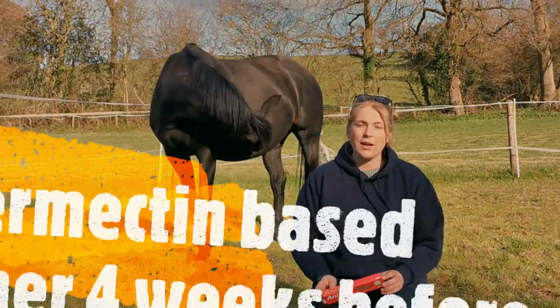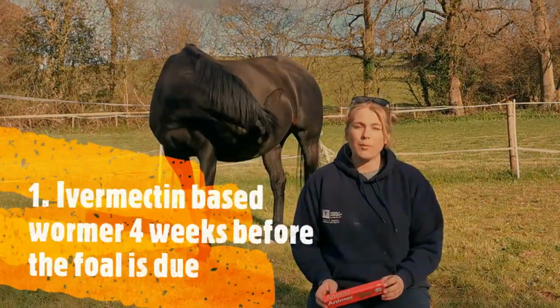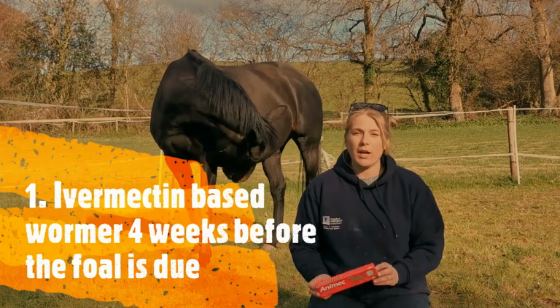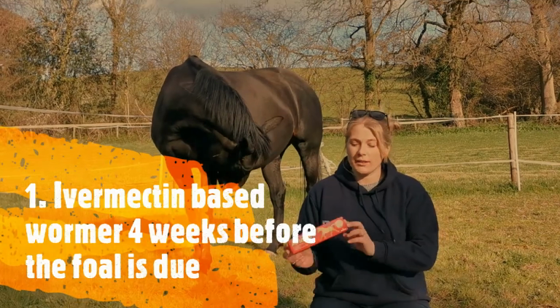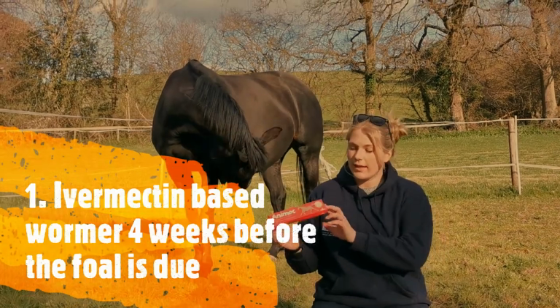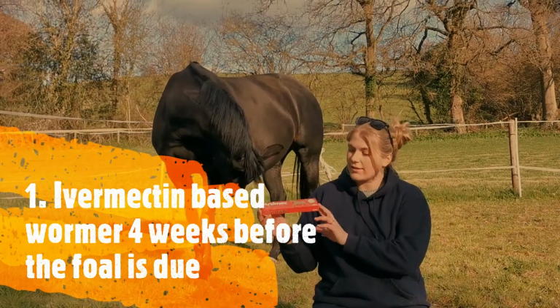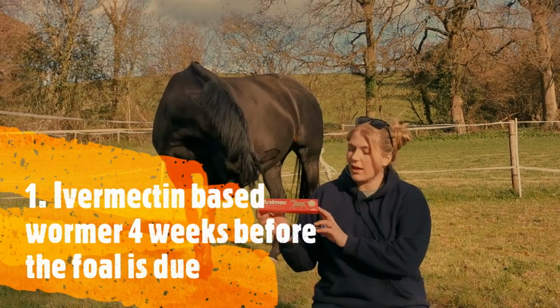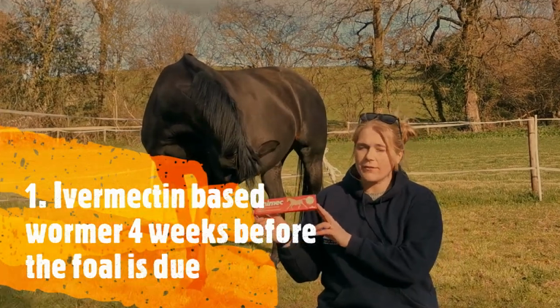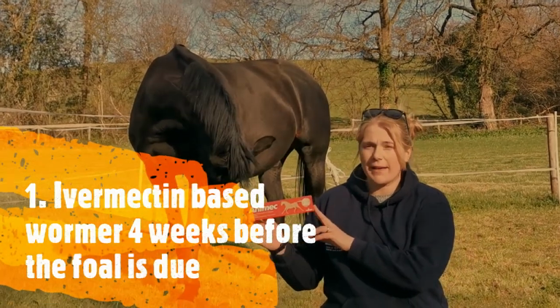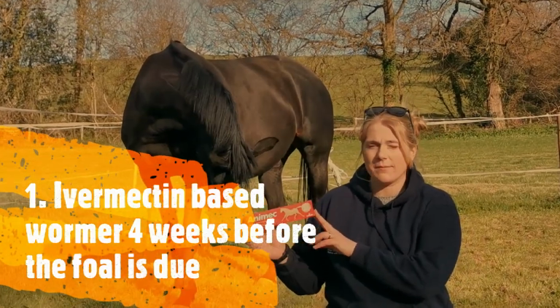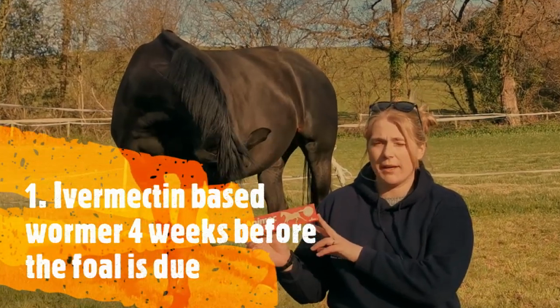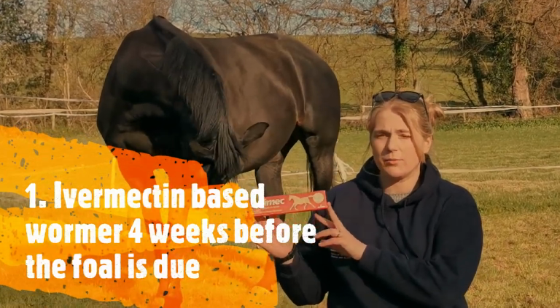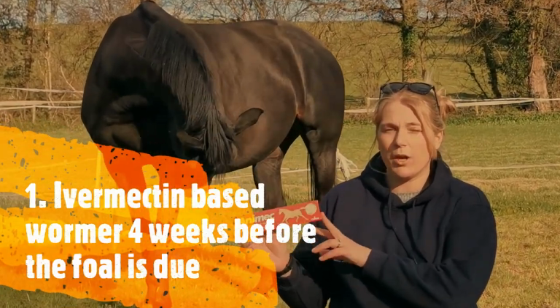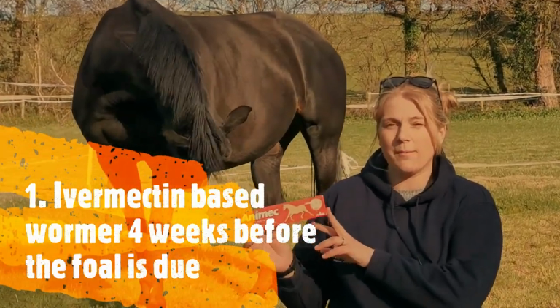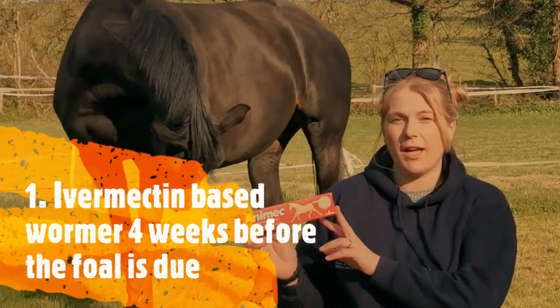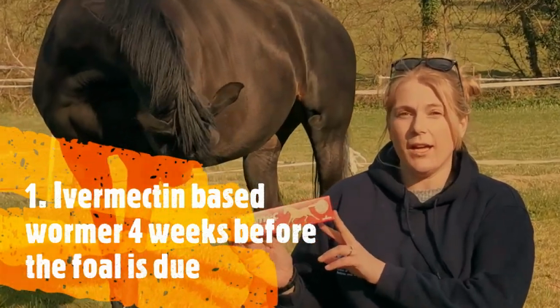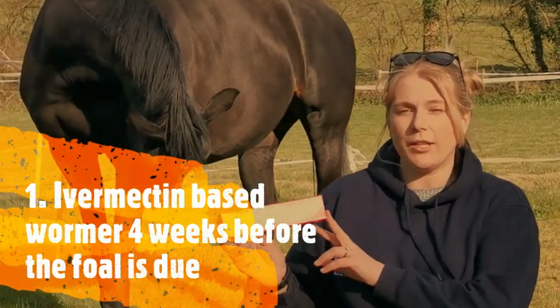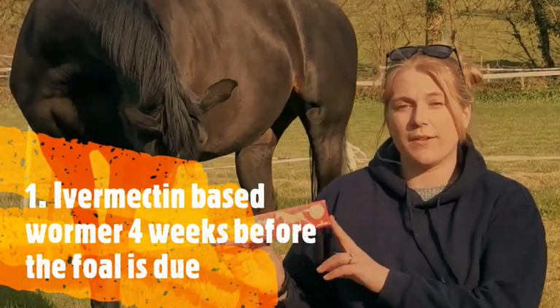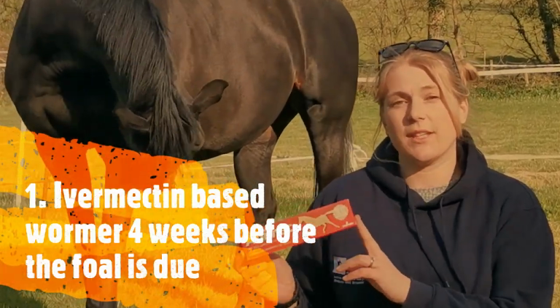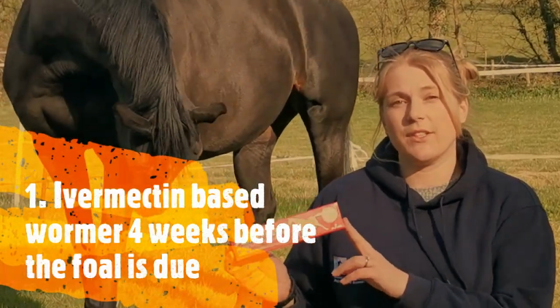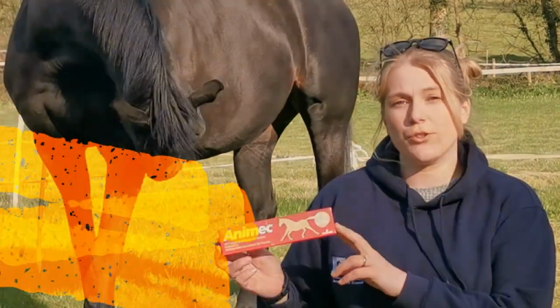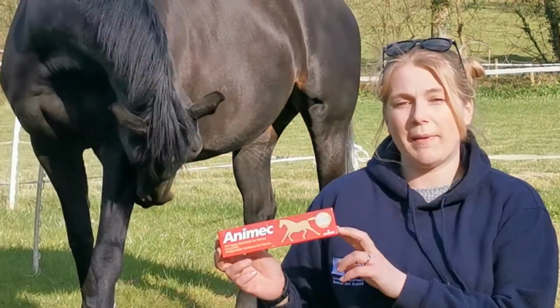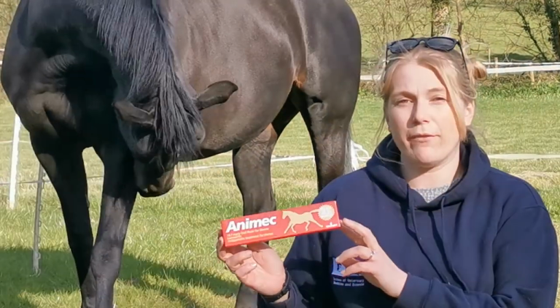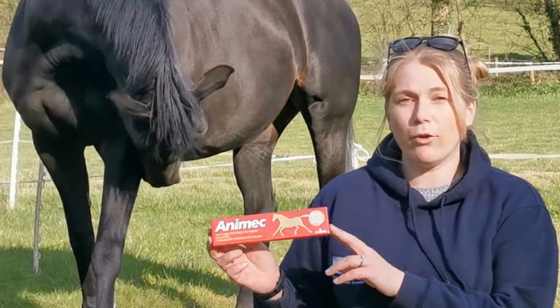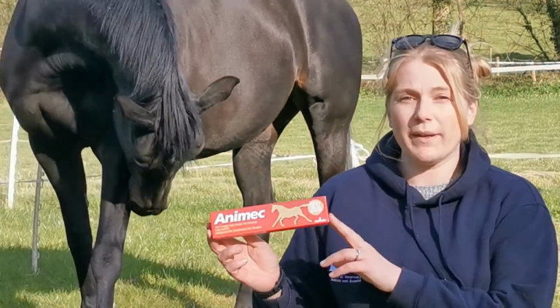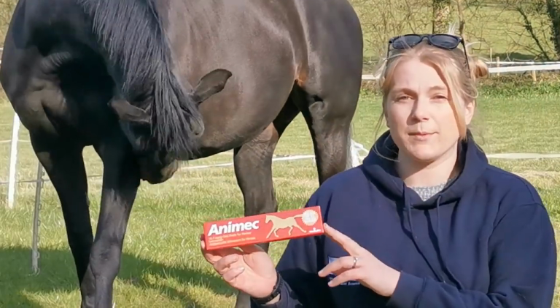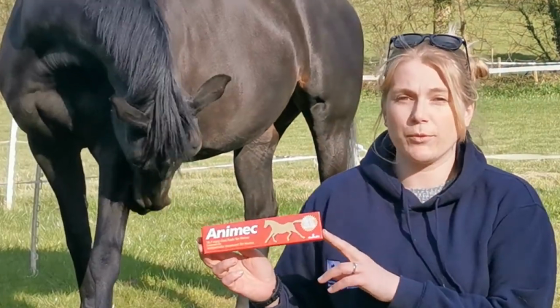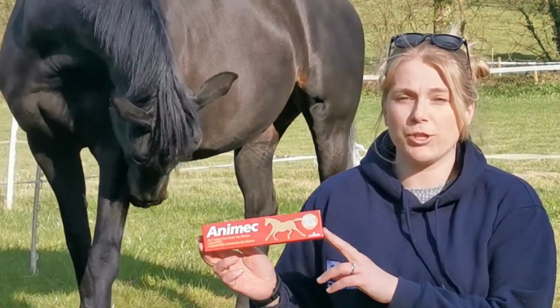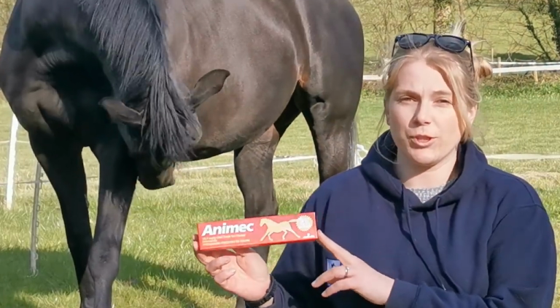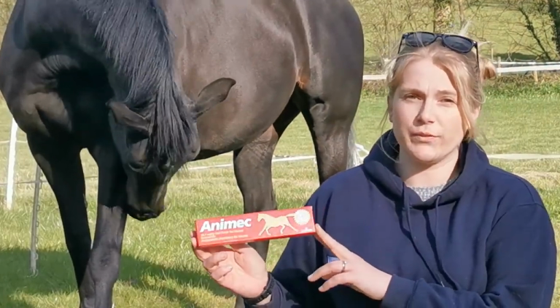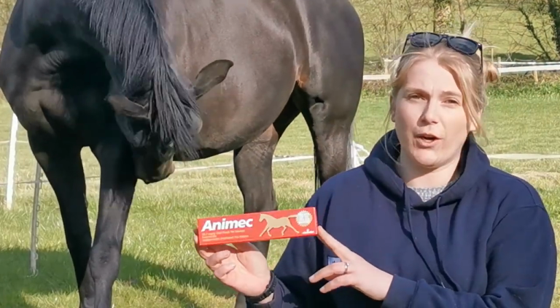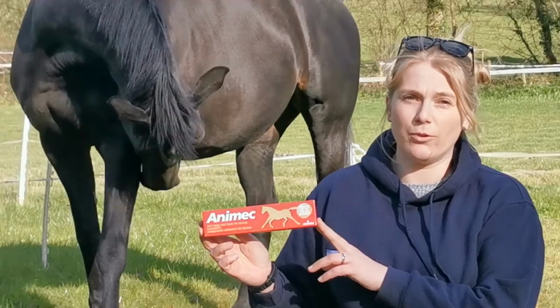Number one is an ivermectin based wormer, and you have to give this to your mare four weeks before she's due to foal.